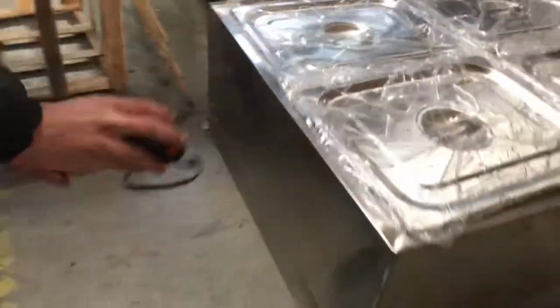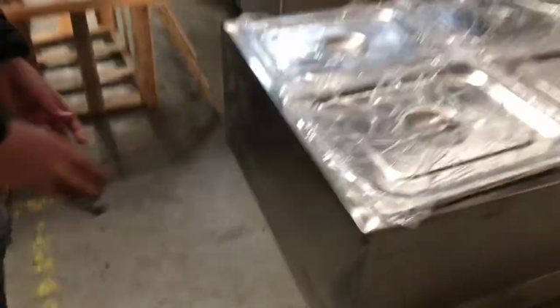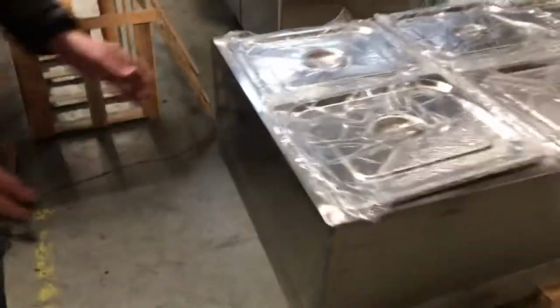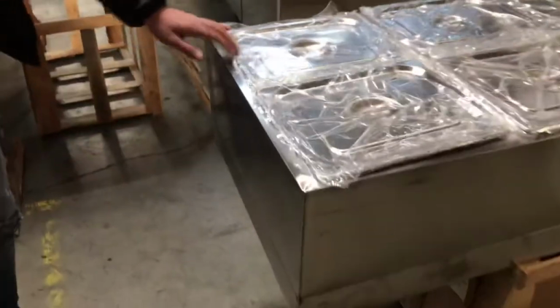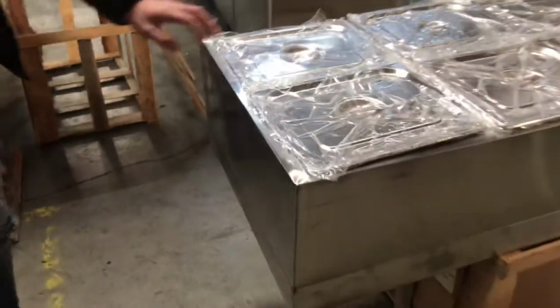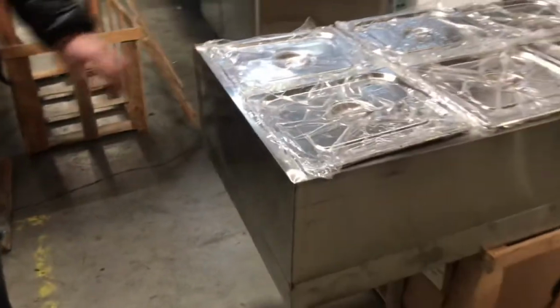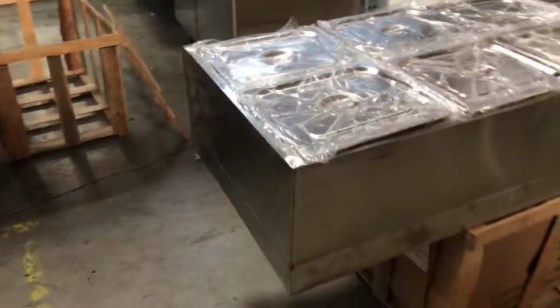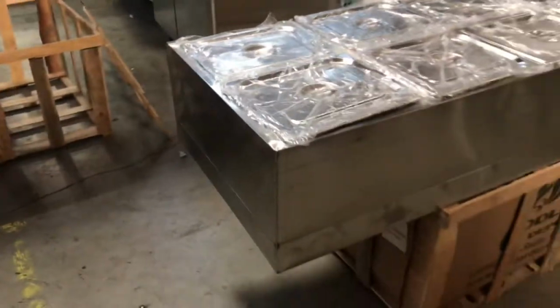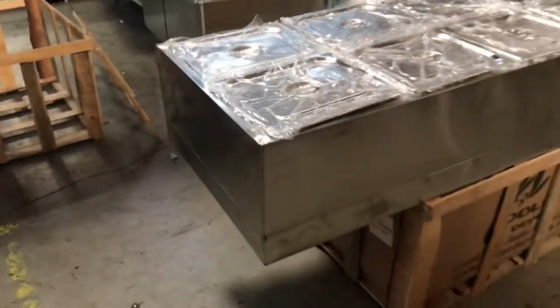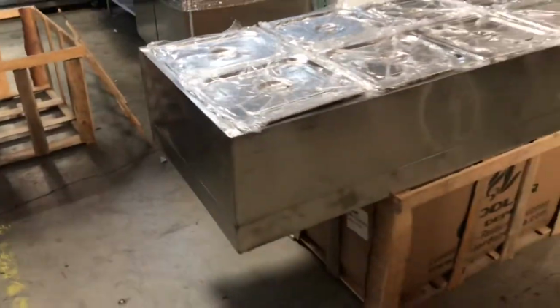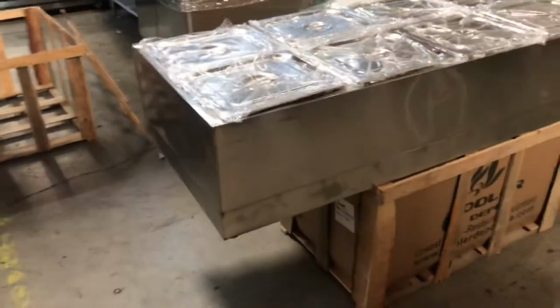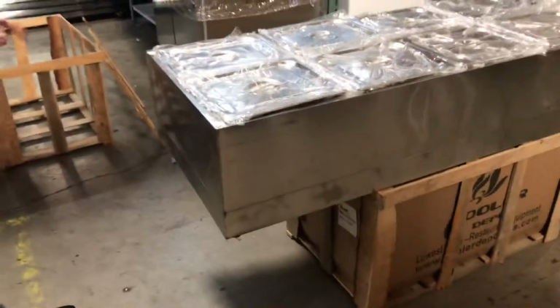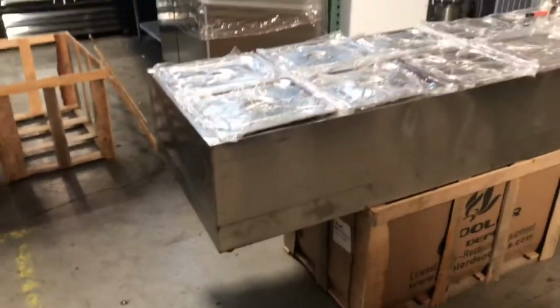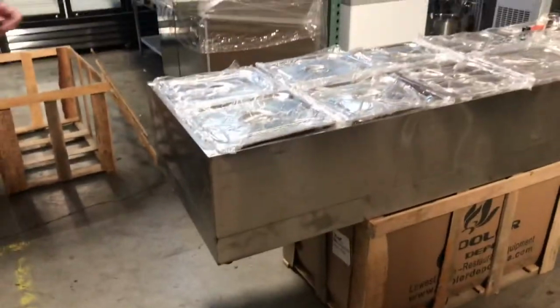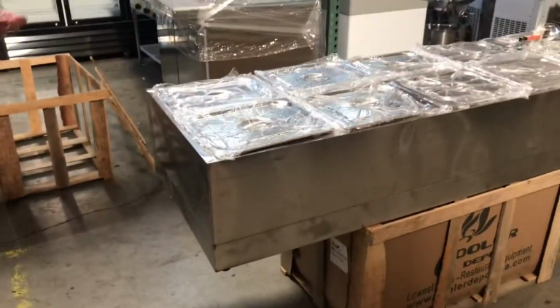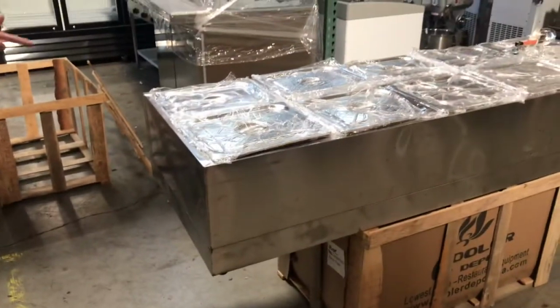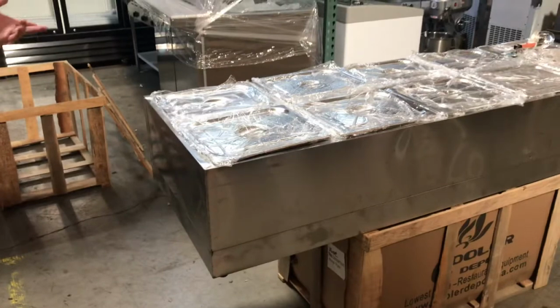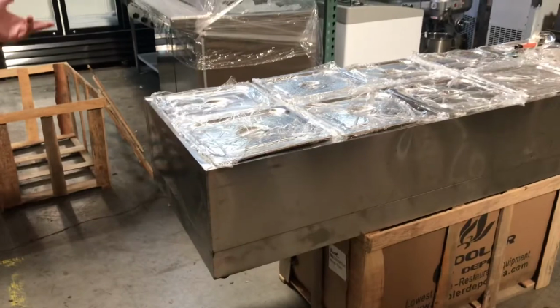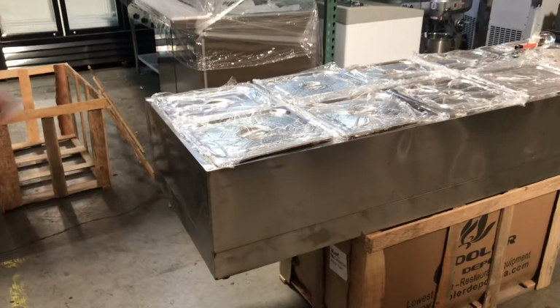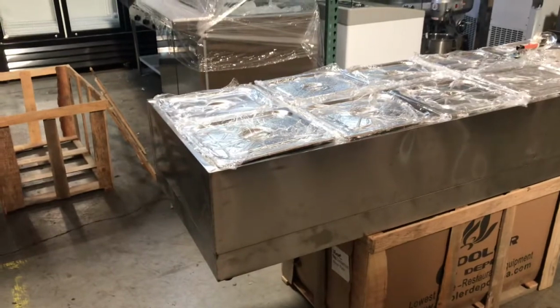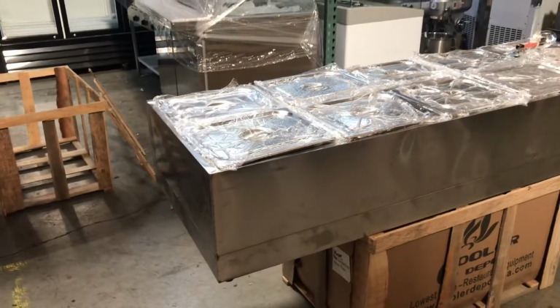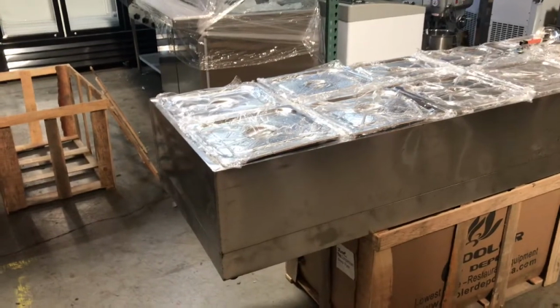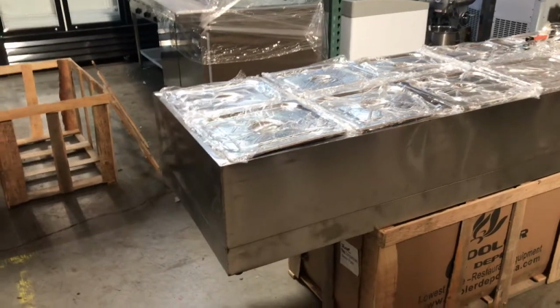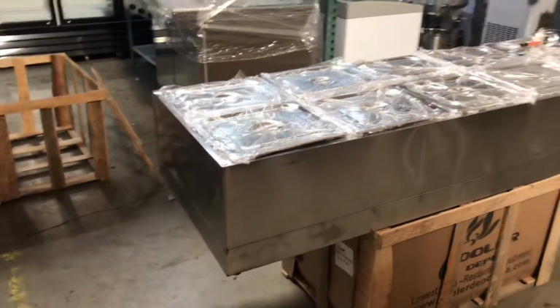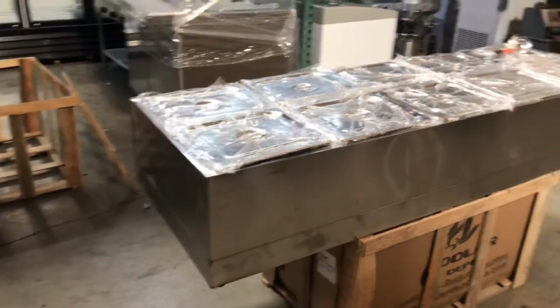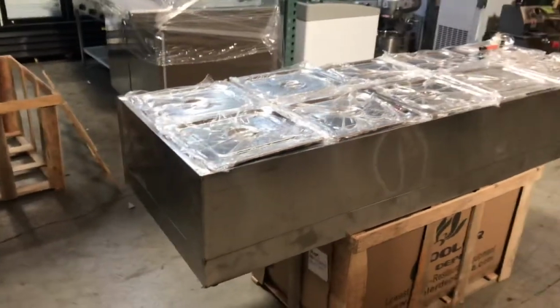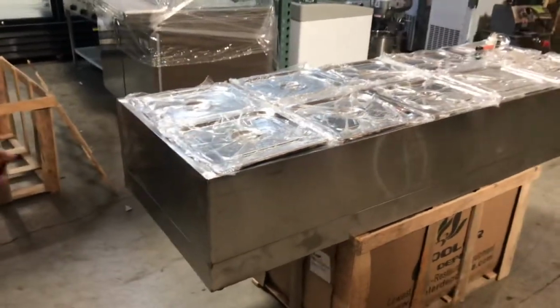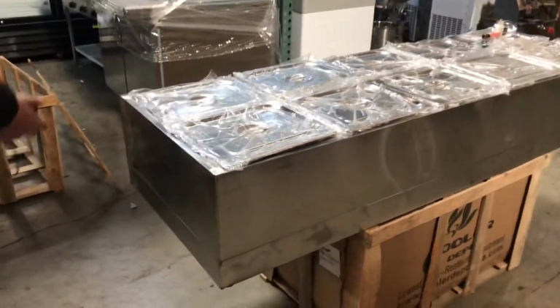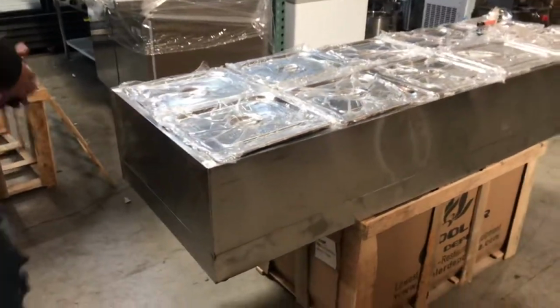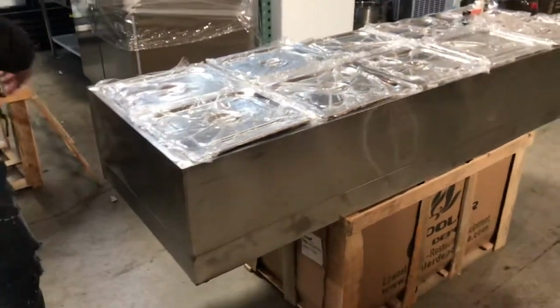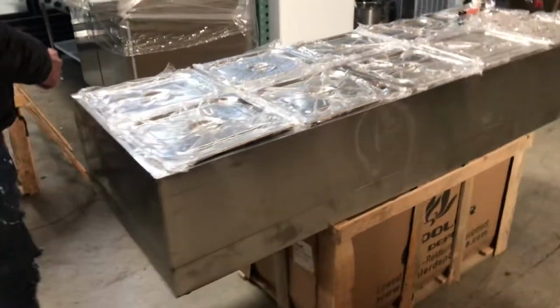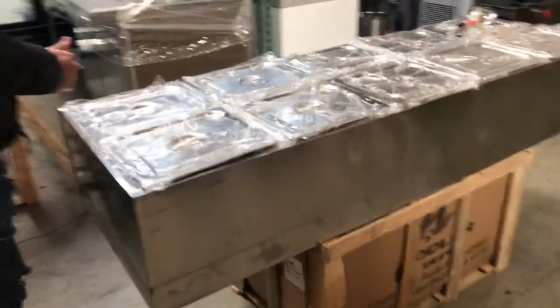It is a countertop unit. You can place it on top of a table, a work table, anything like that works.